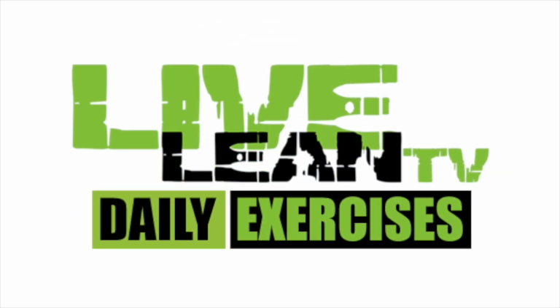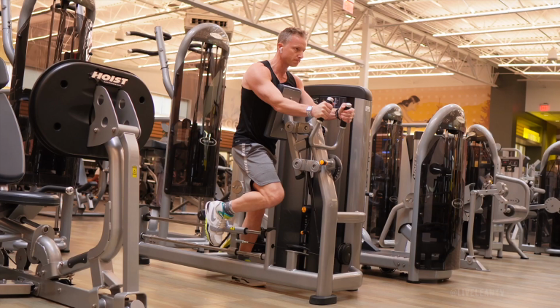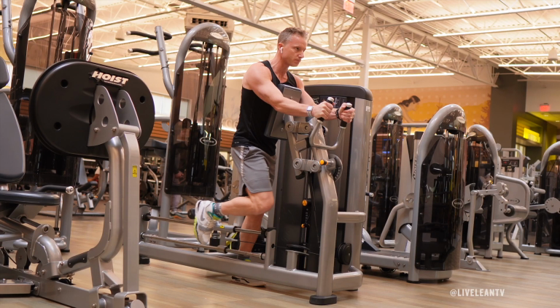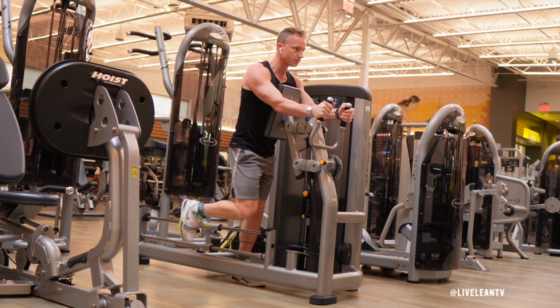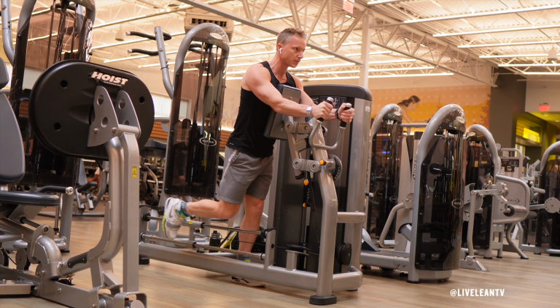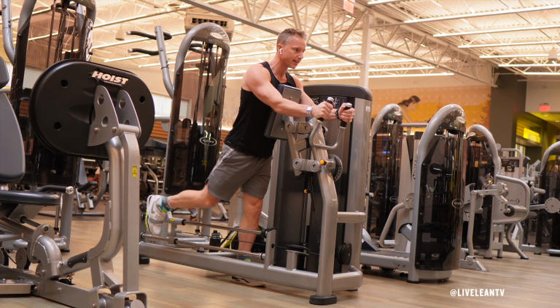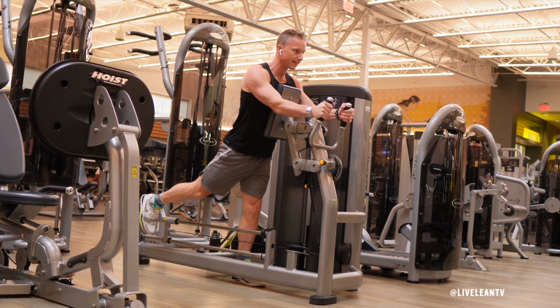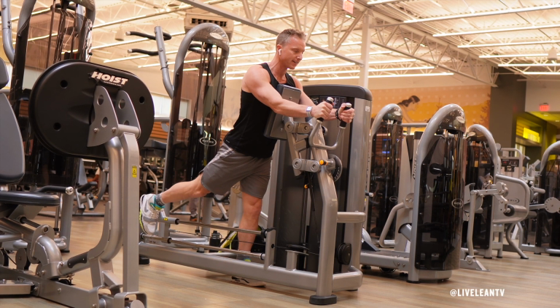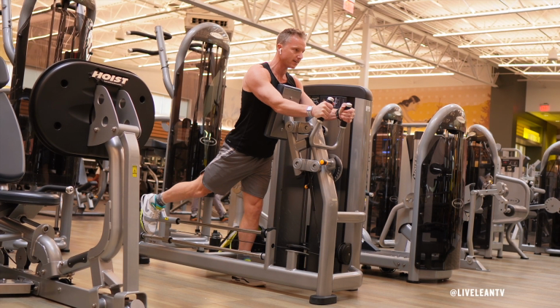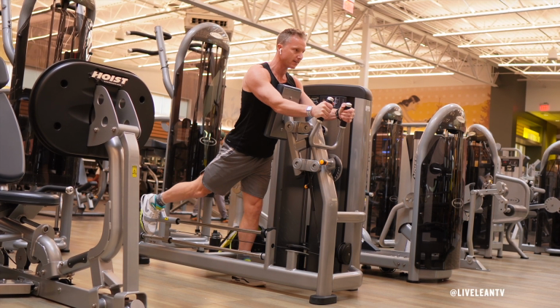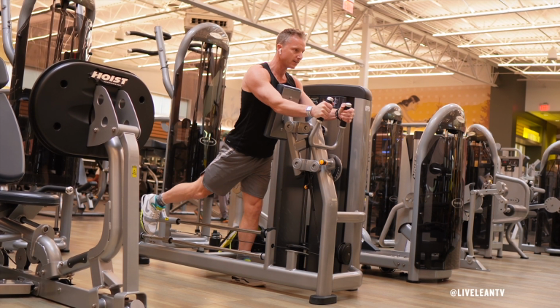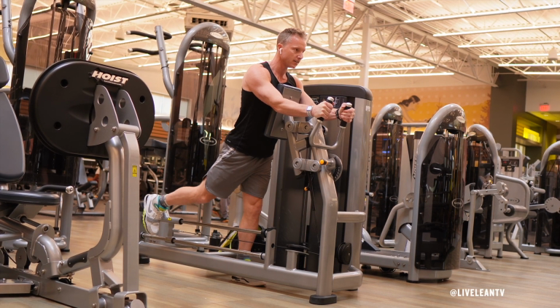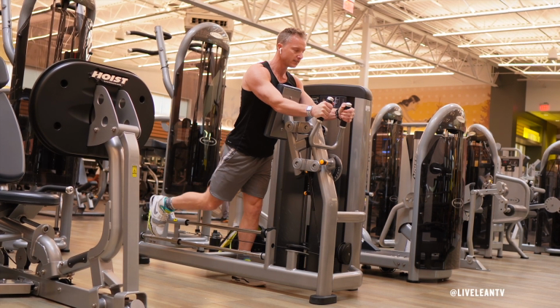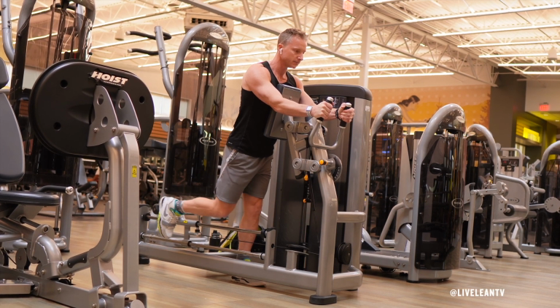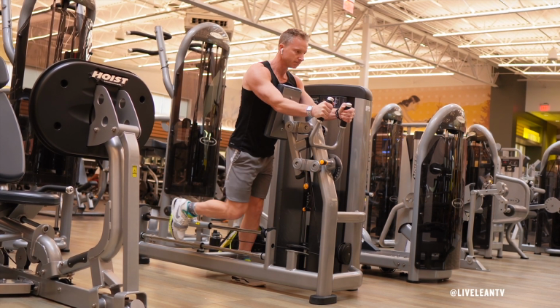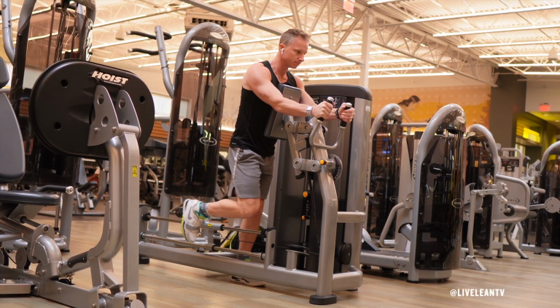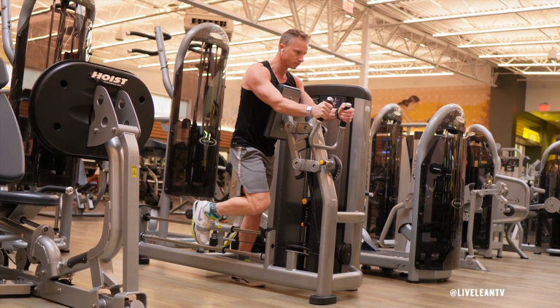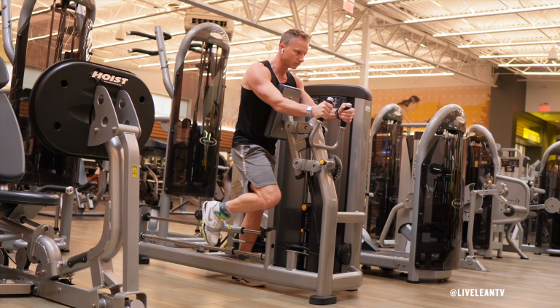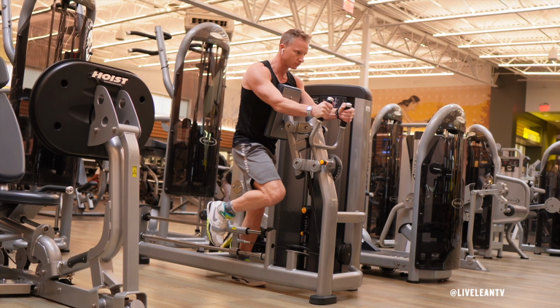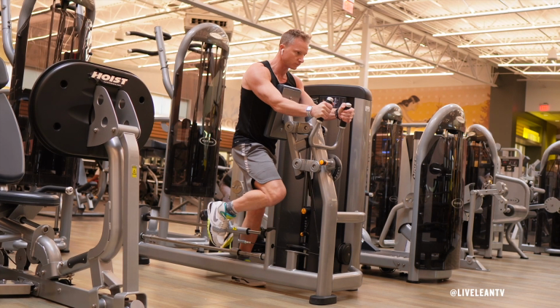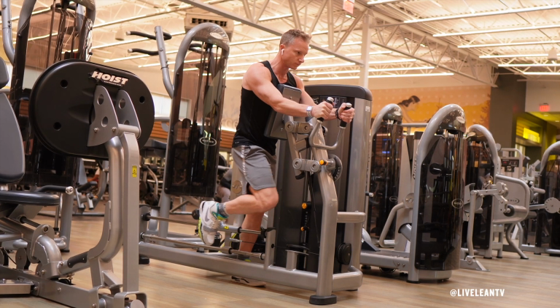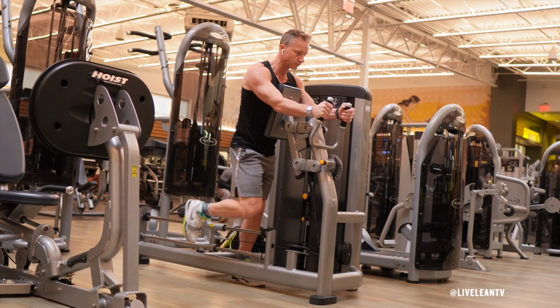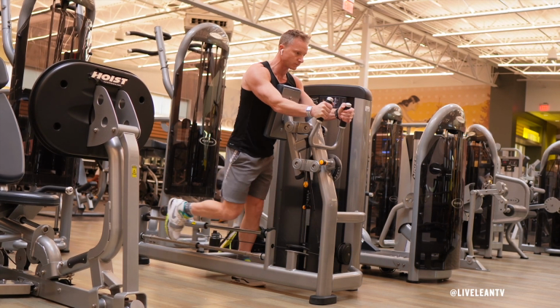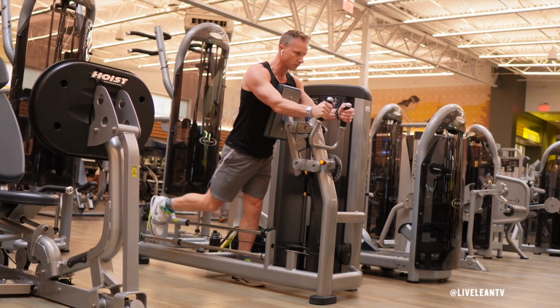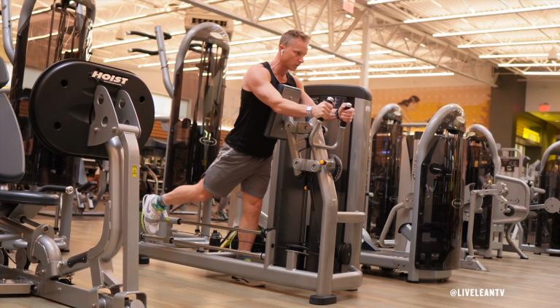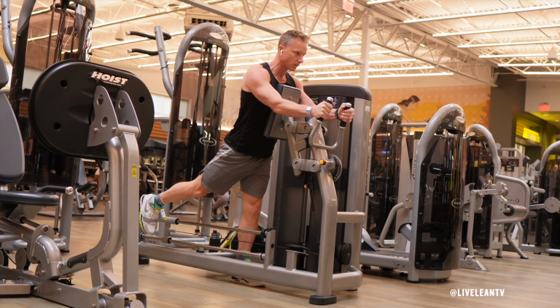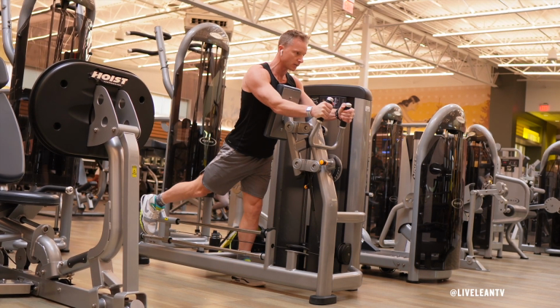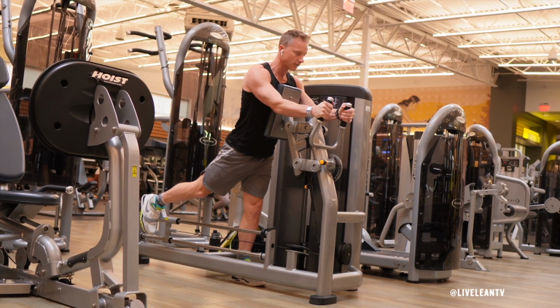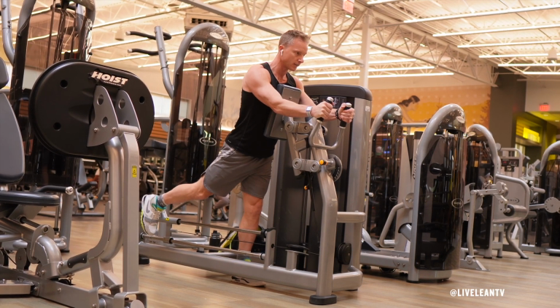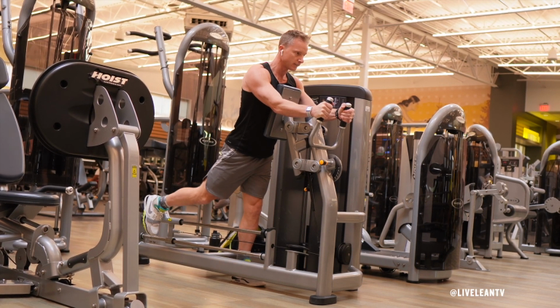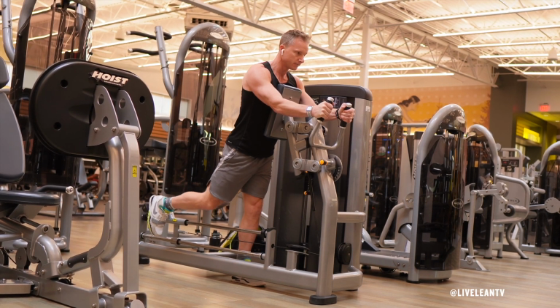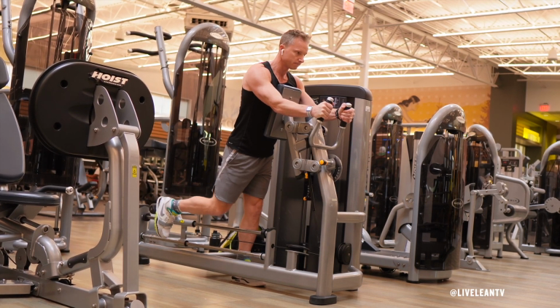The single leg glute machine from Life Fitness is an isolation exercise to target and engage the glute muscles.